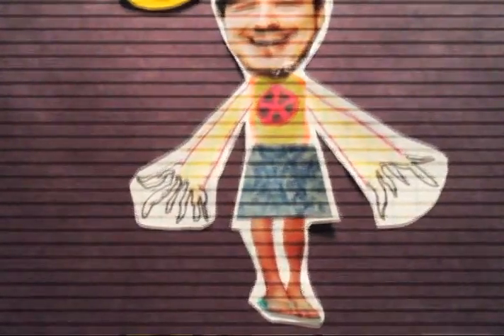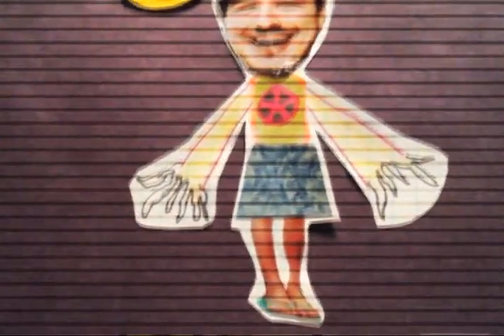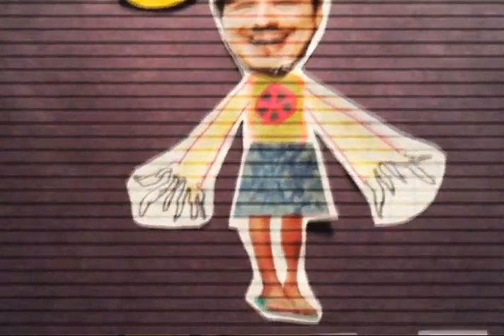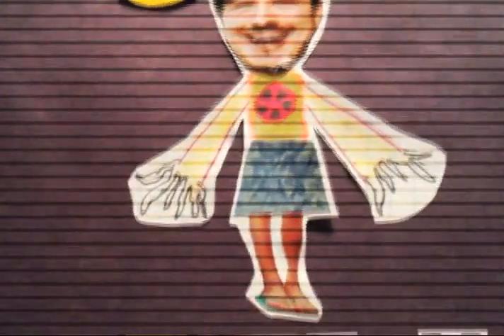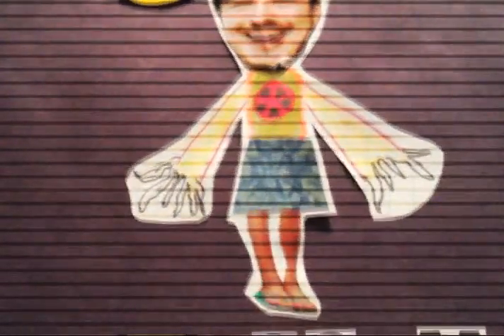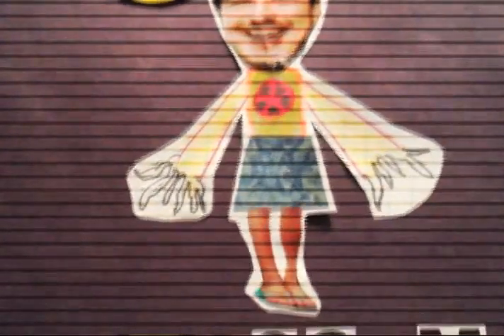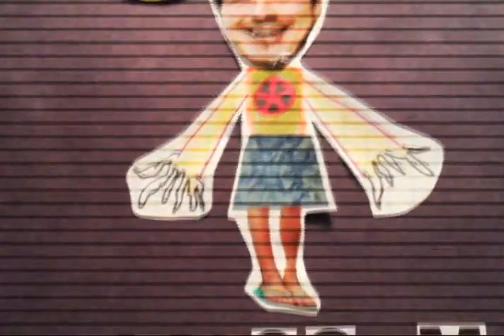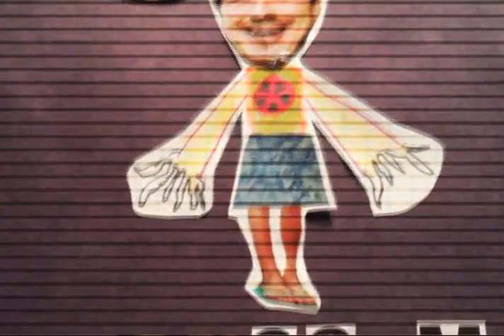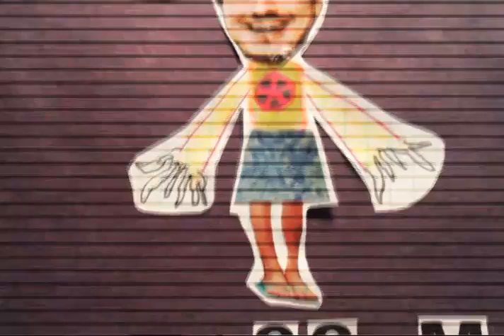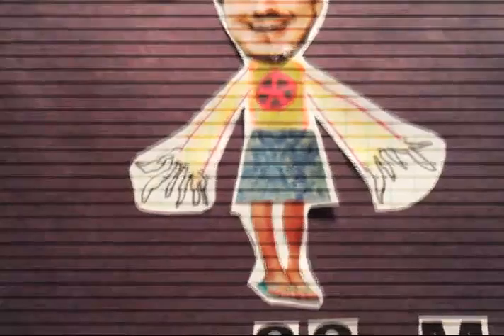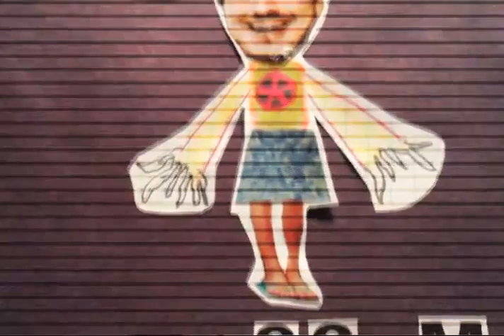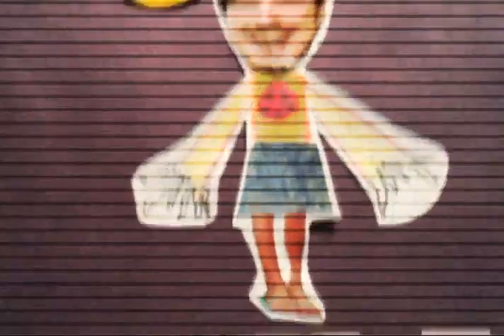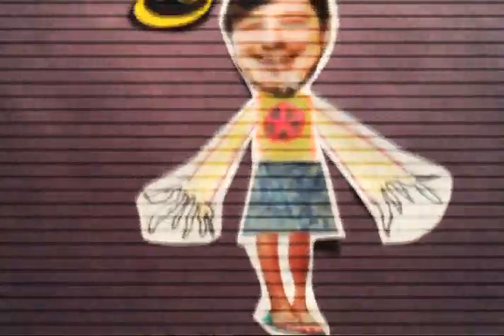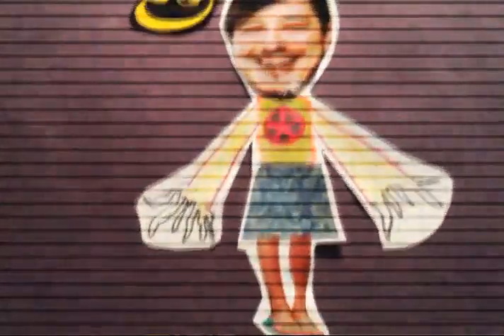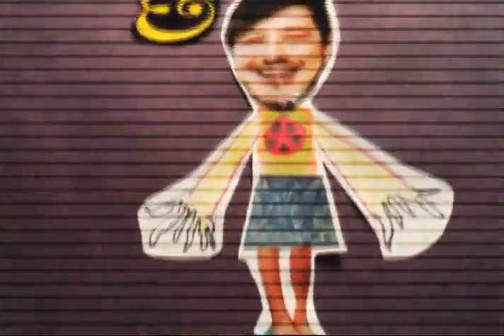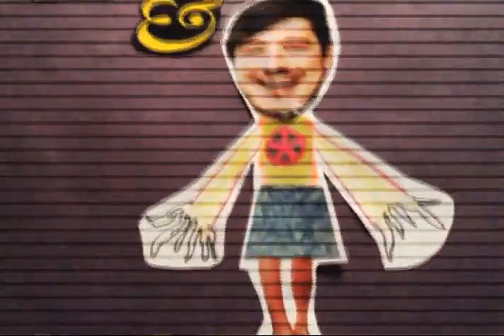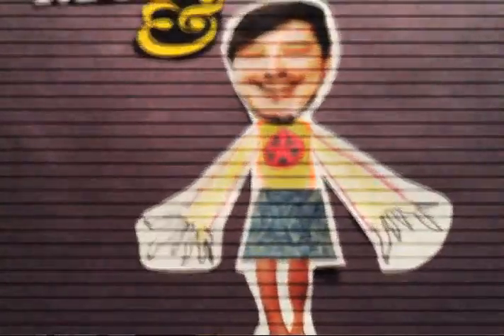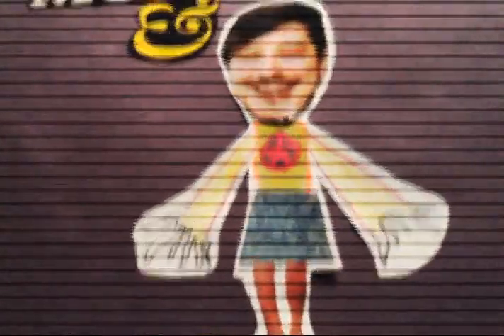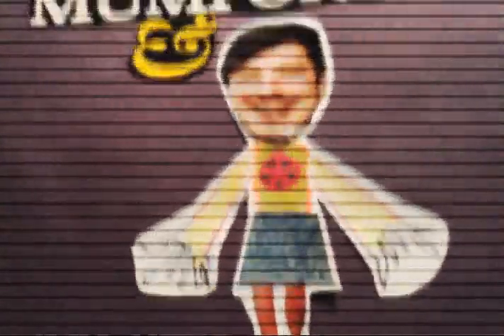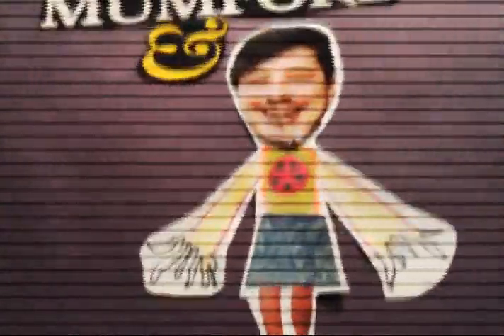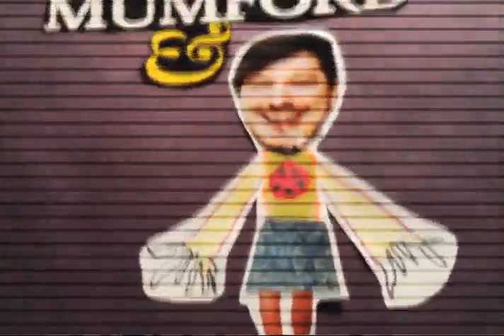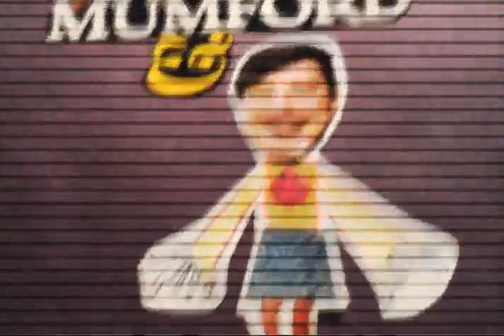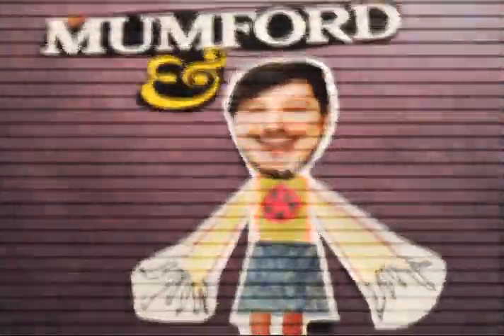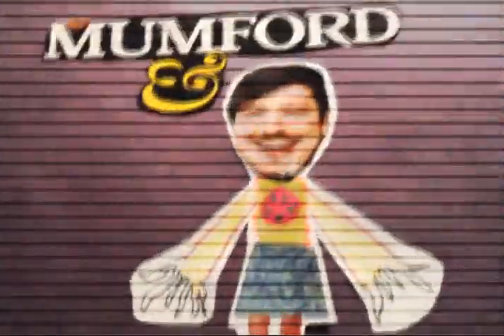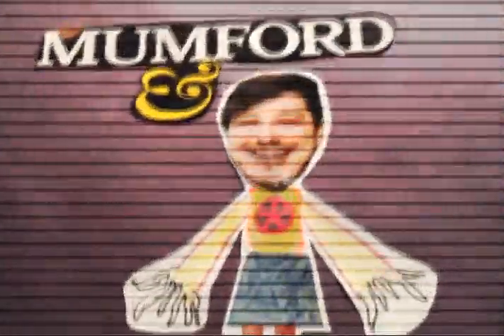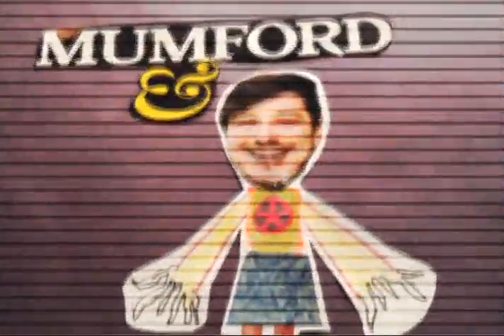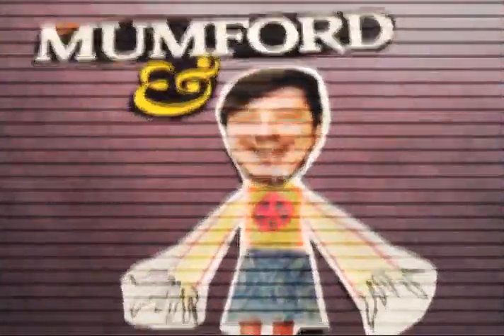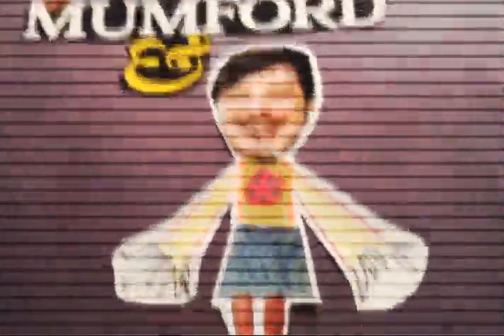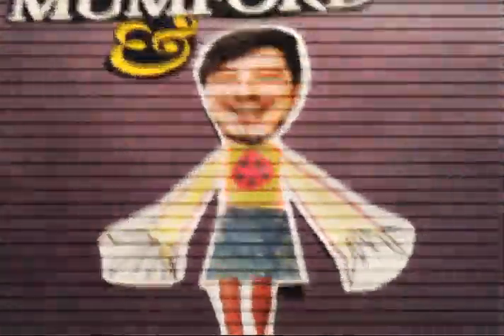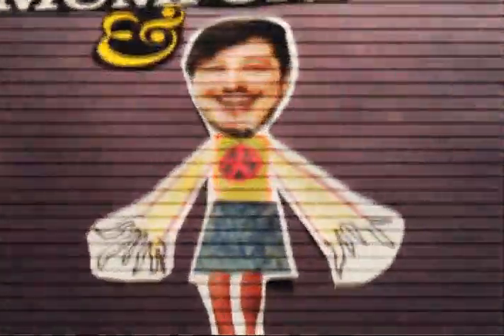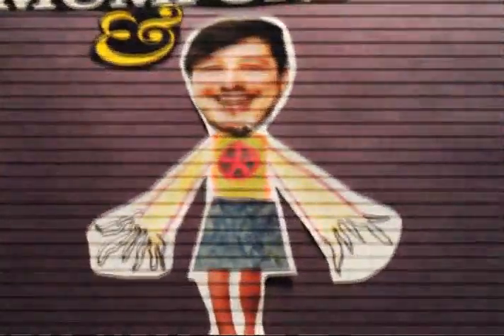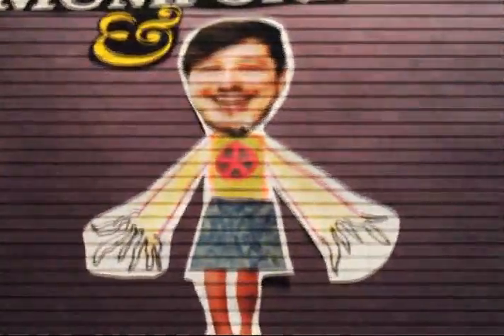He's wearing a skirt. This is the main Mumford. I don't know who's what.